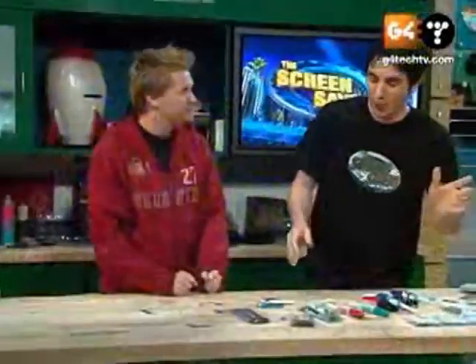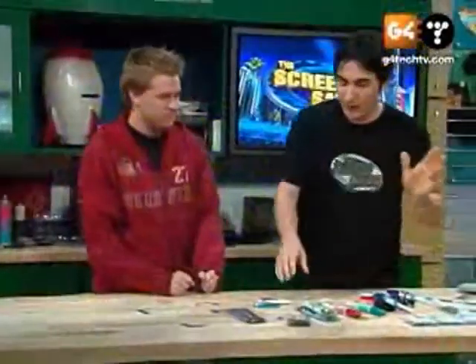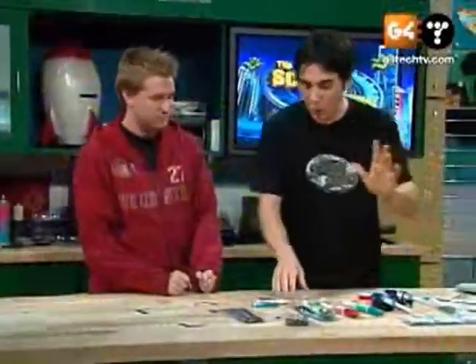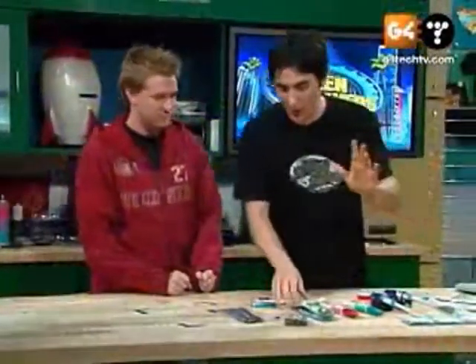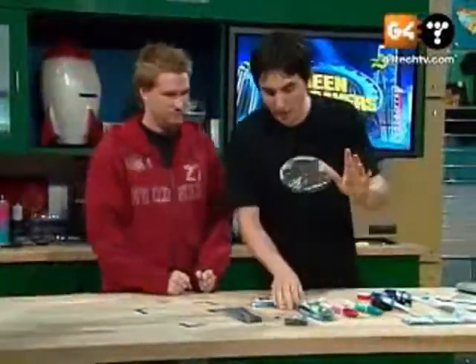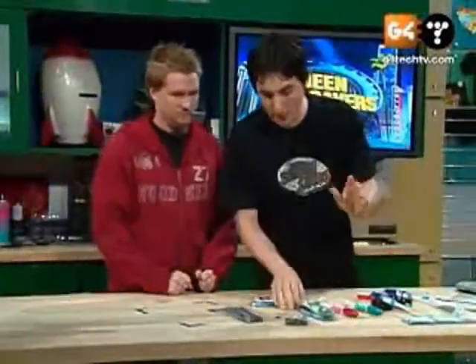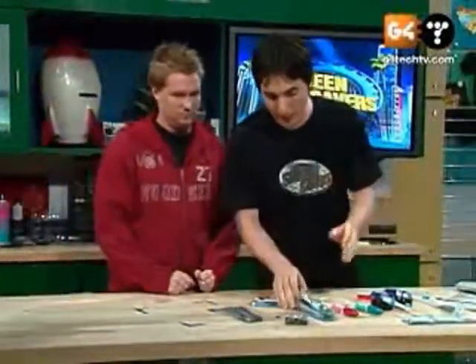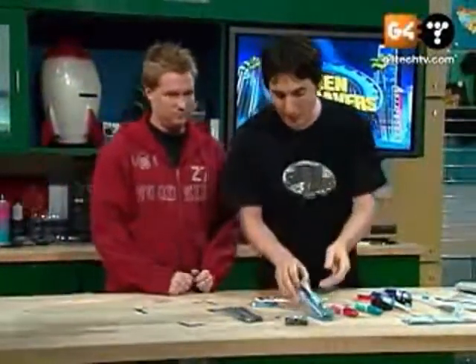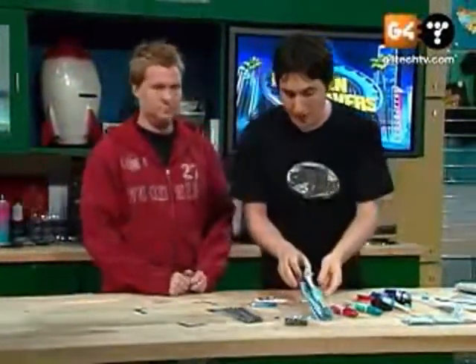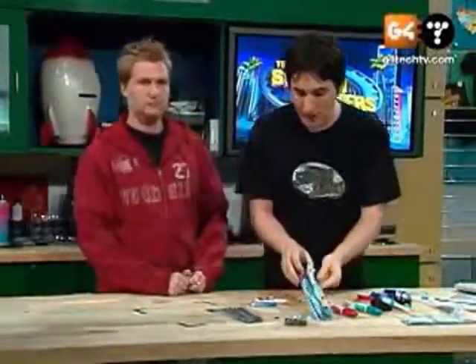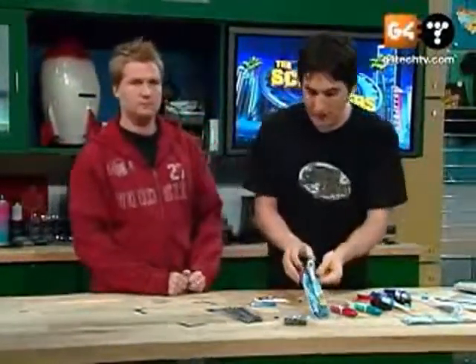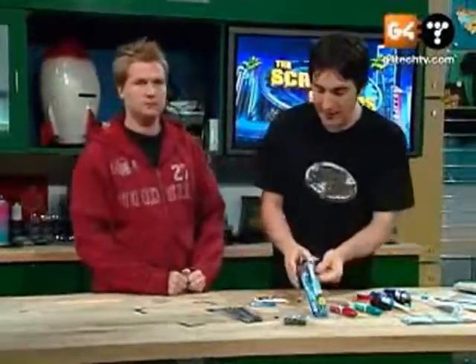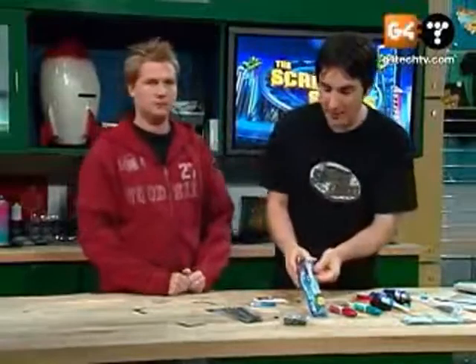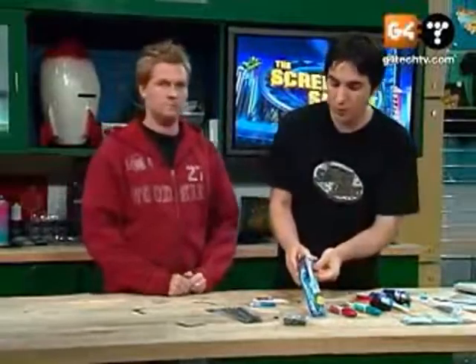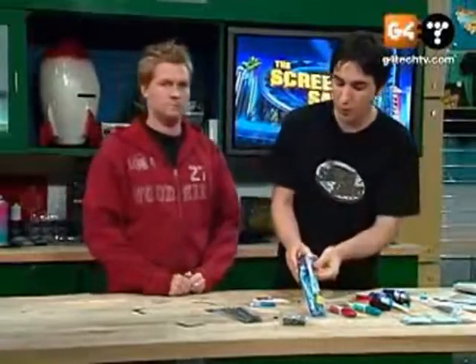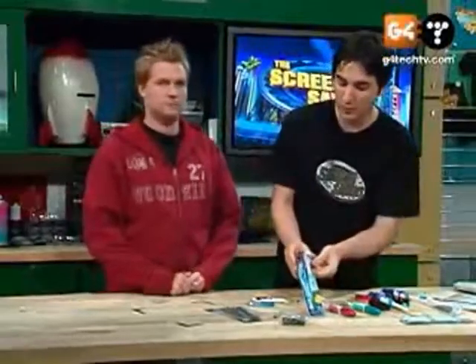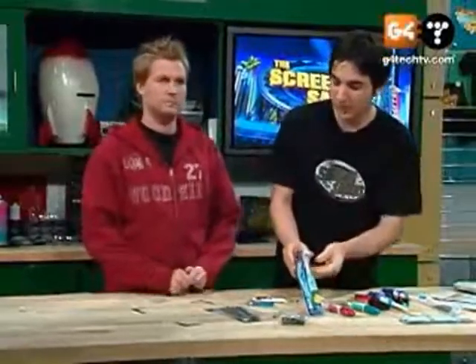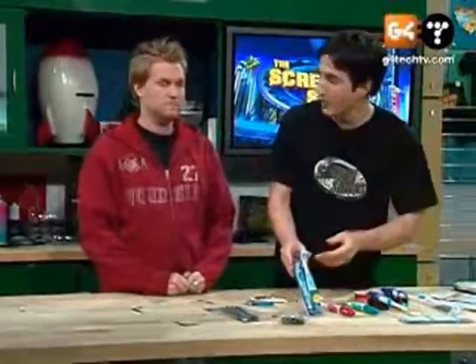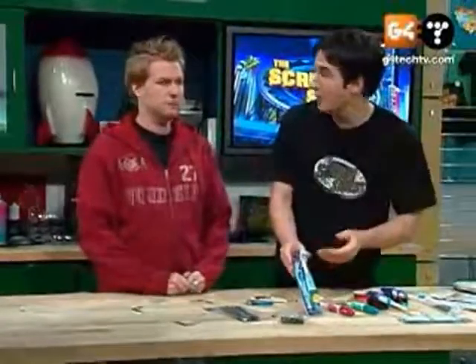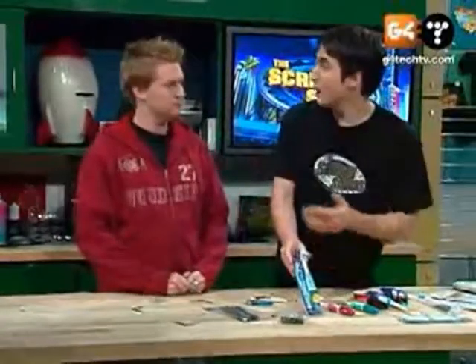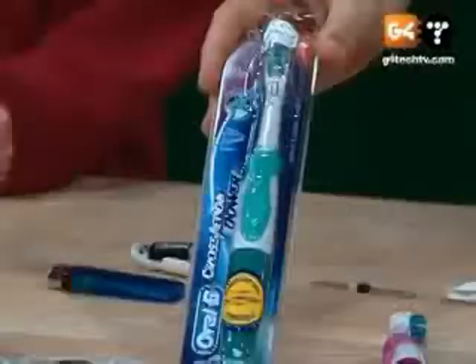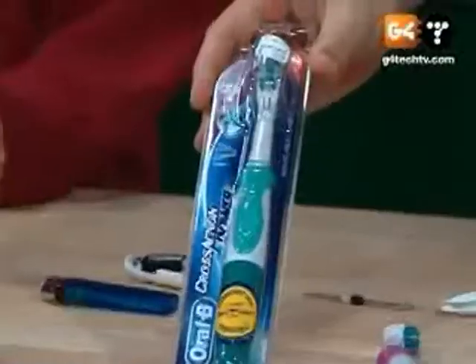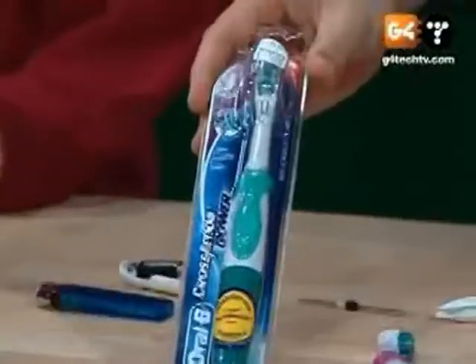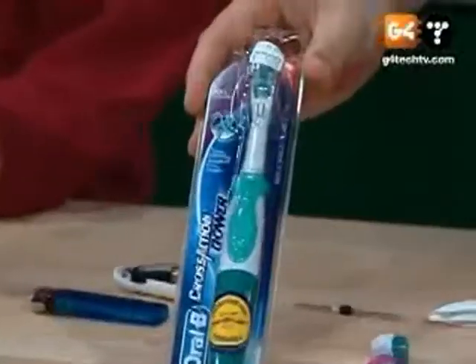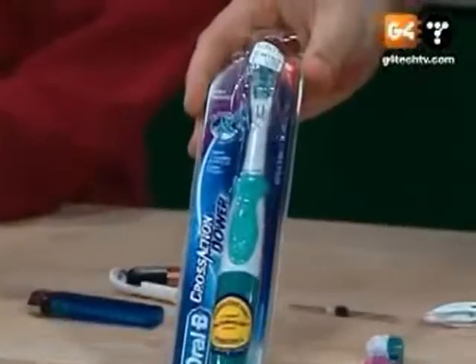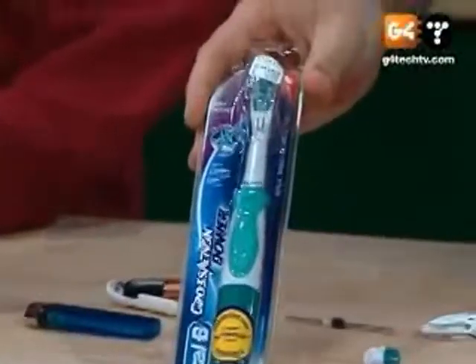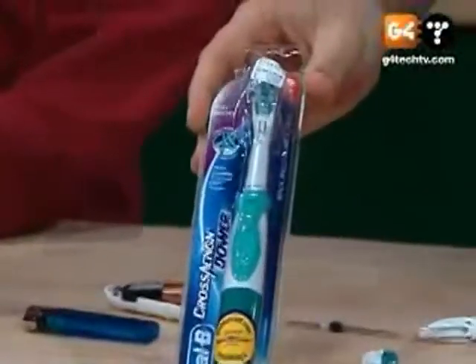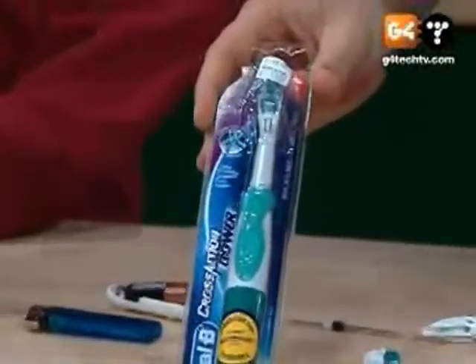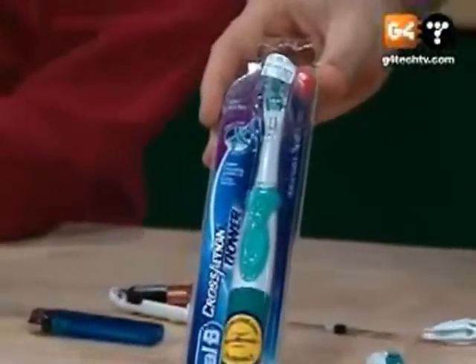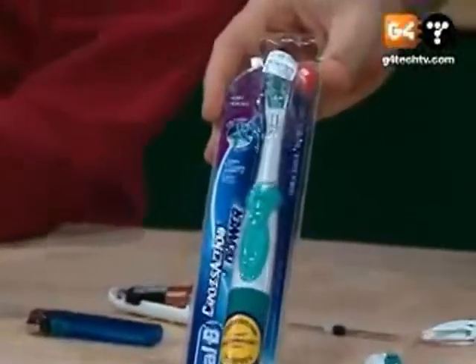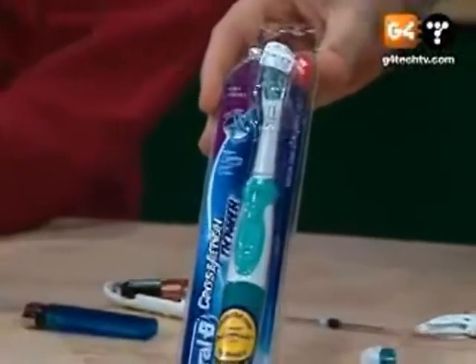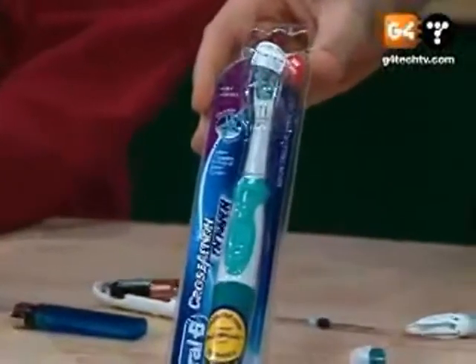I was at the old Bed Bath & Beyond the other day and I needed a new toothbrush. I figured, why not buy one of those nice ones that are motorized.